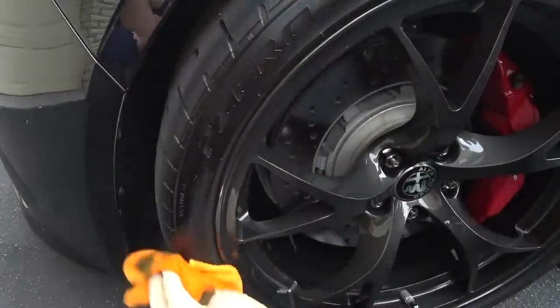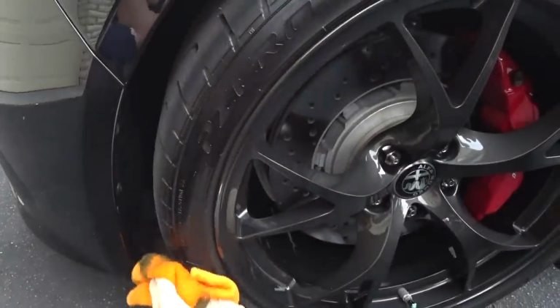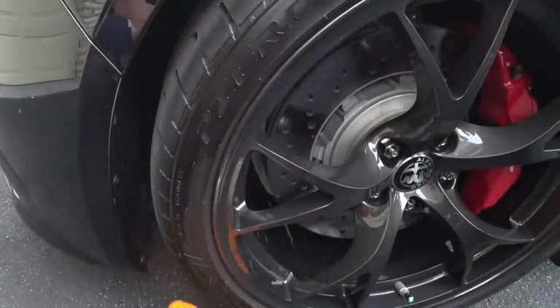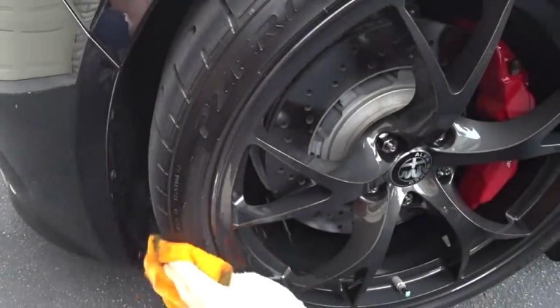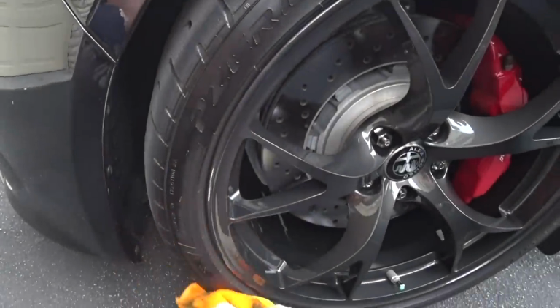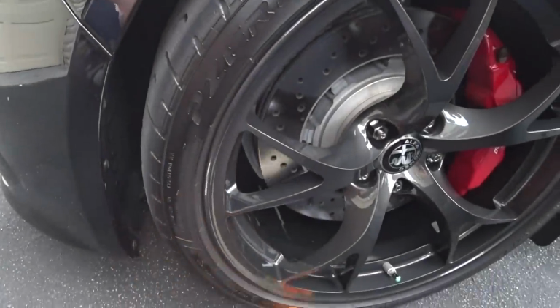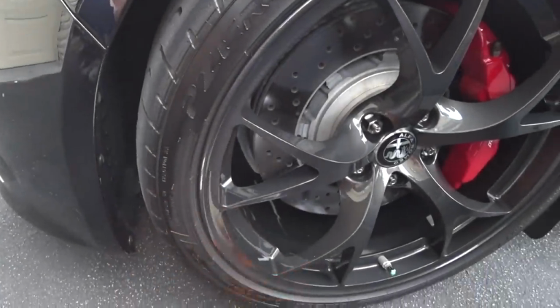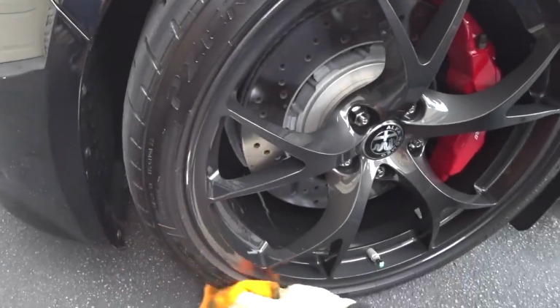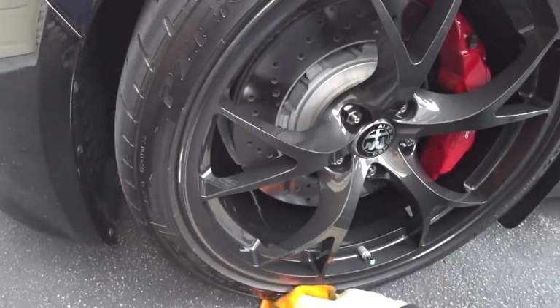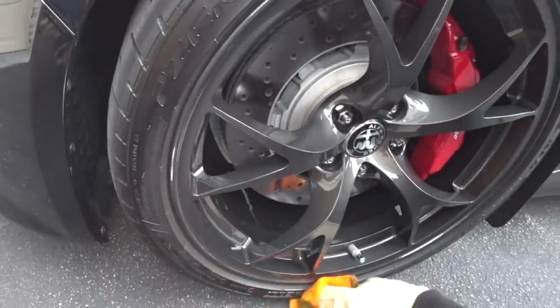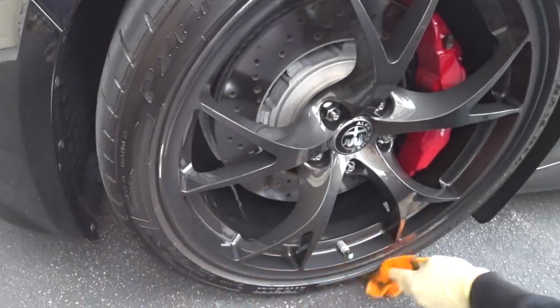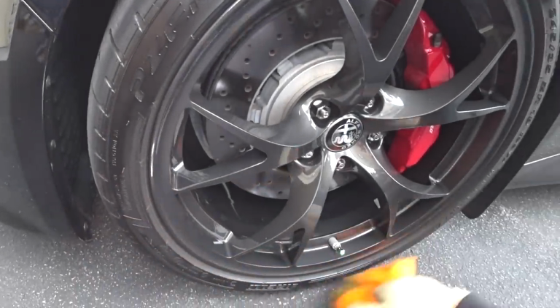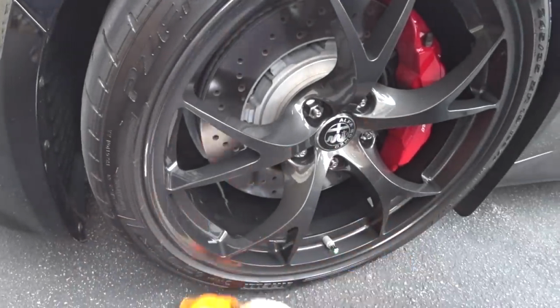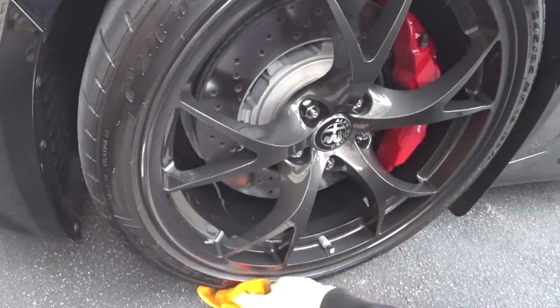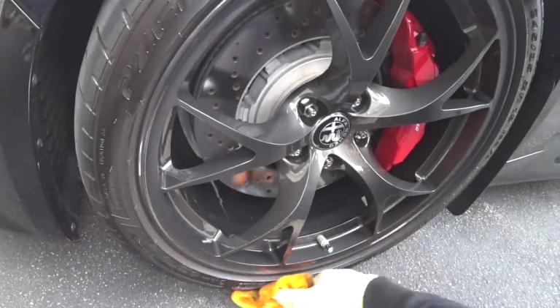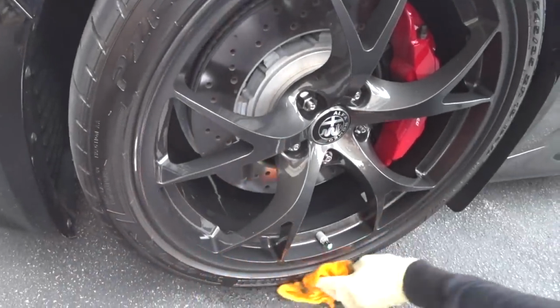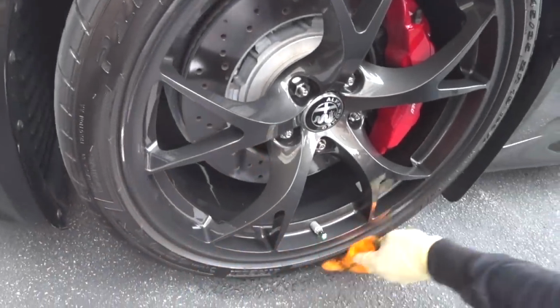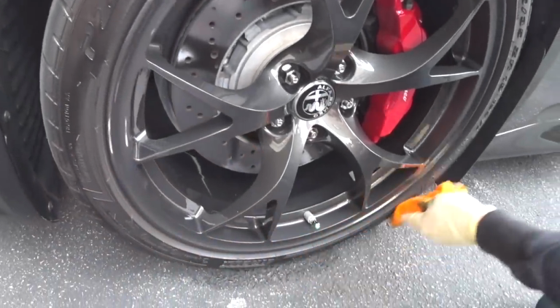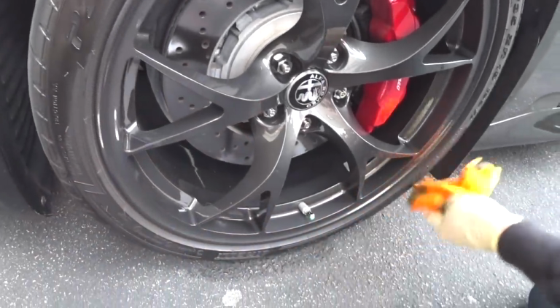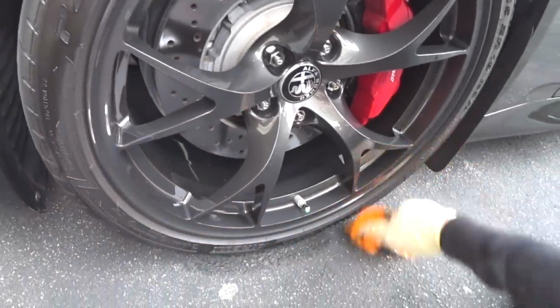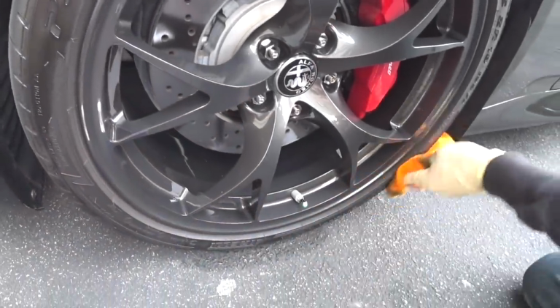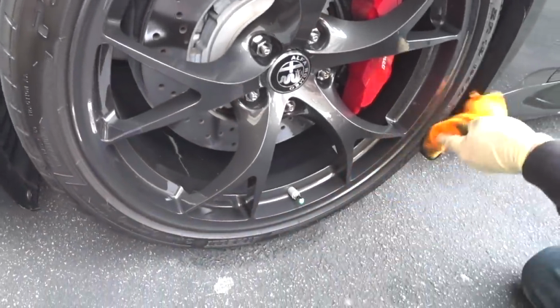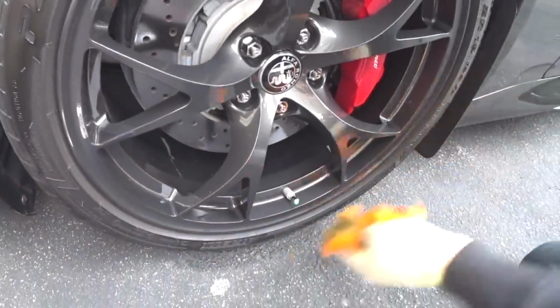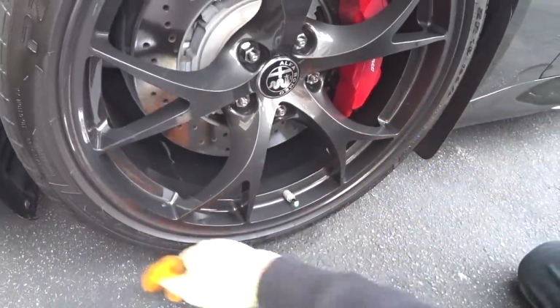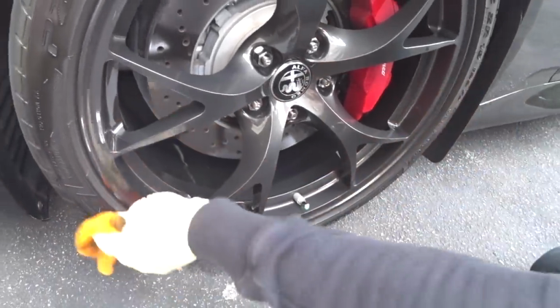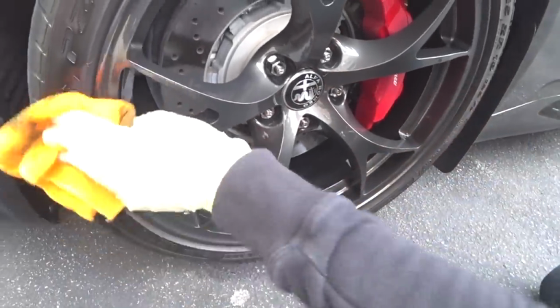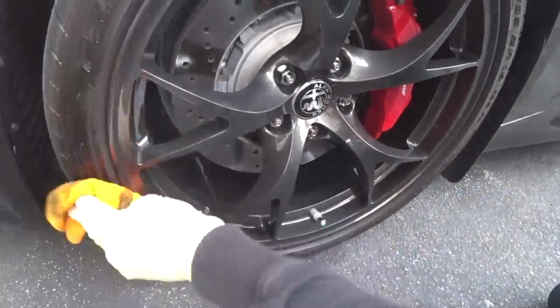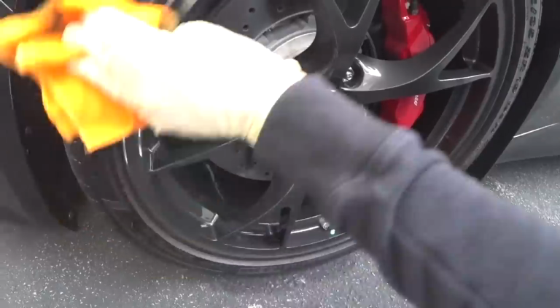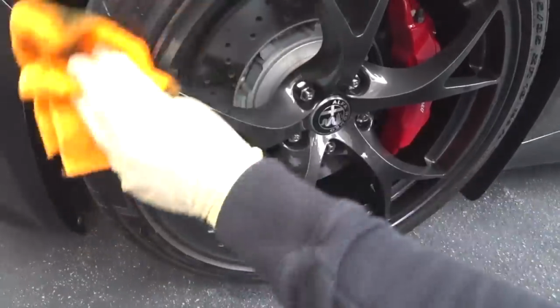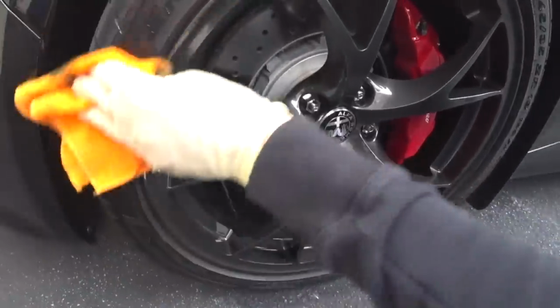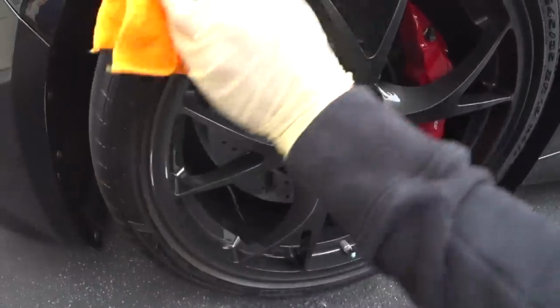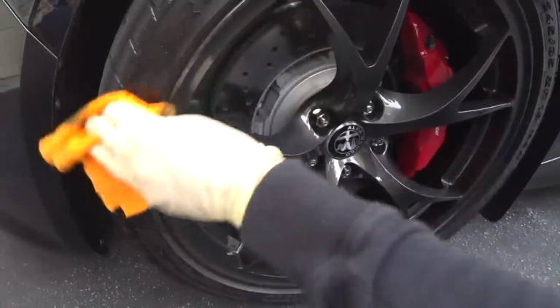I actually got this technique from Obsessed Garage — Matt used it prepping Adam LZ's brand new Porsche GT3 RS and gave me a shout-out for it. We're going to saturate the towel with some odorless mineral spirits. Believe it or not, sometimes I like to just strip and clean the sidewalls with mineral spirits and leave it as-is — it gives such a nice satin uniform finish and takes all the browning right out. You can see all the junk coming up off the sidewall, even though these tires were cleaned just a few hours ago.